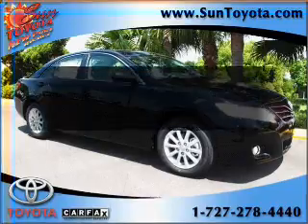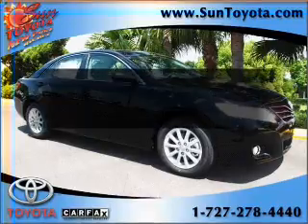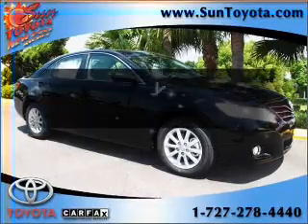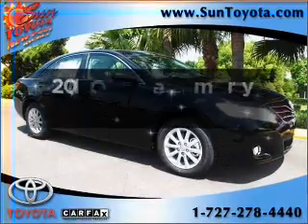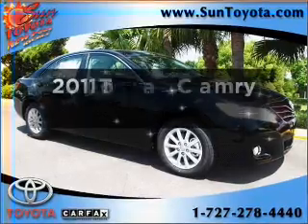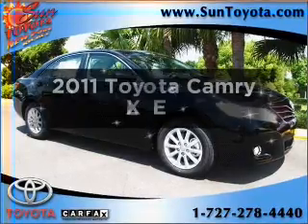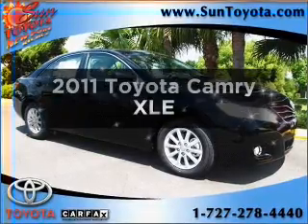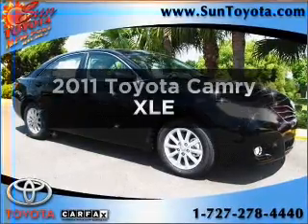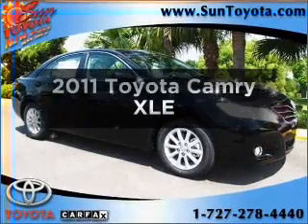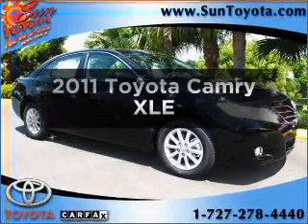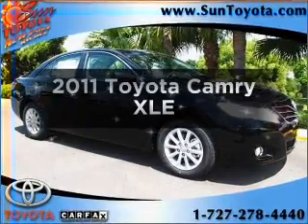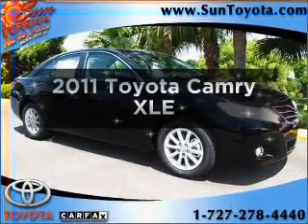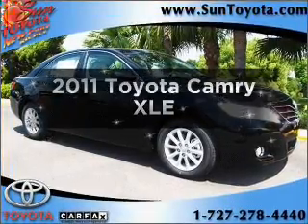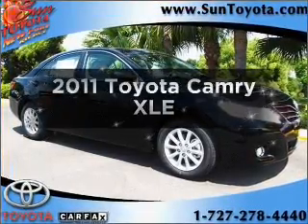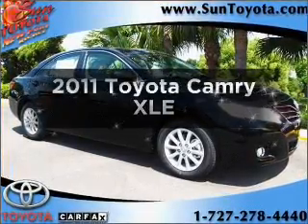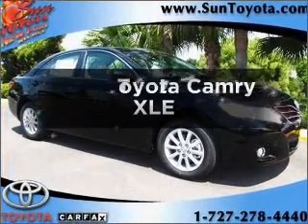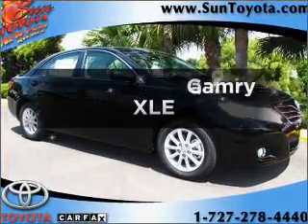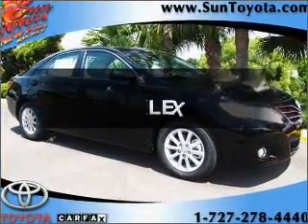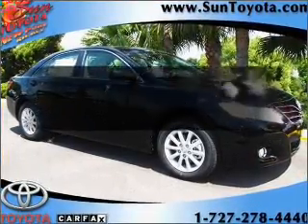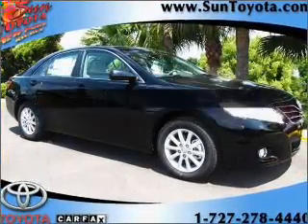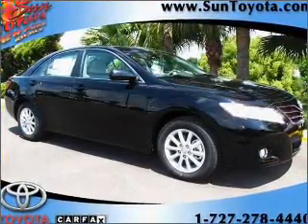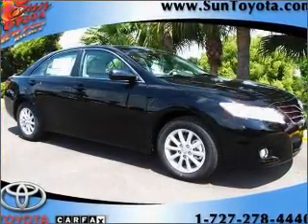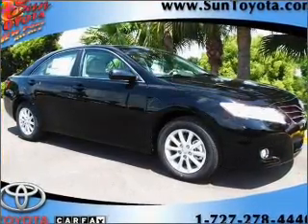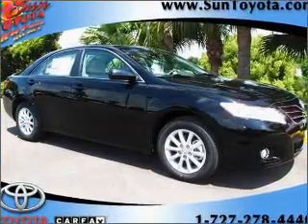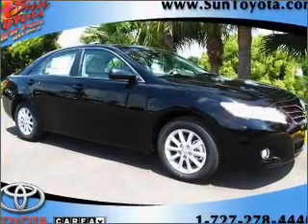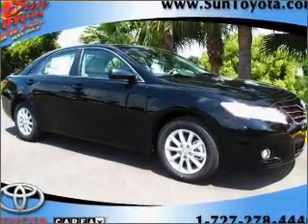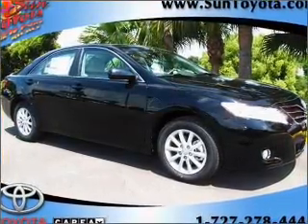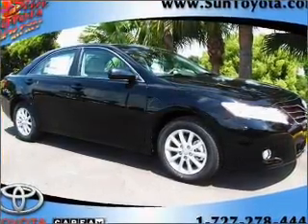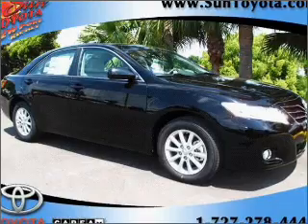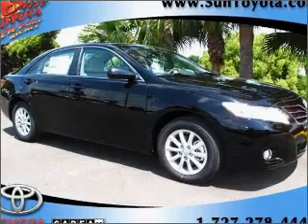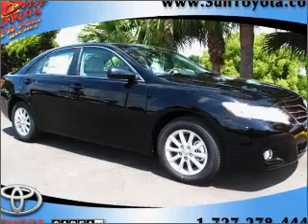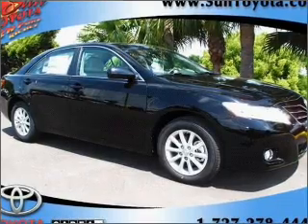Presenting the 2011 Toyota Camry. If you're looking for a first-rate auto, this one could be yours today.